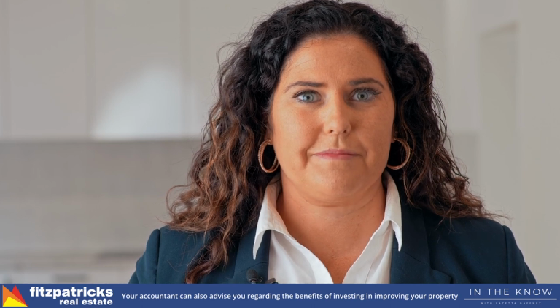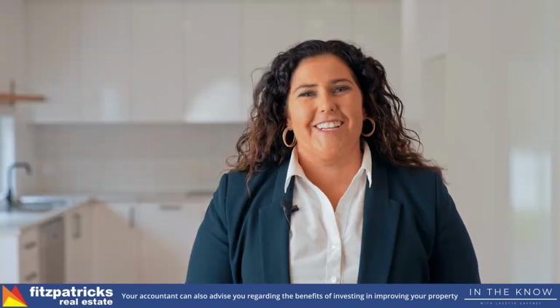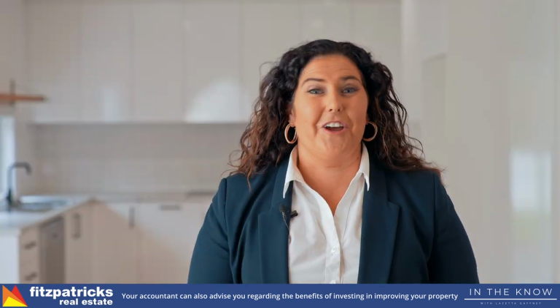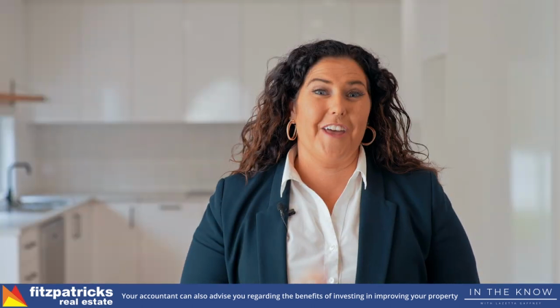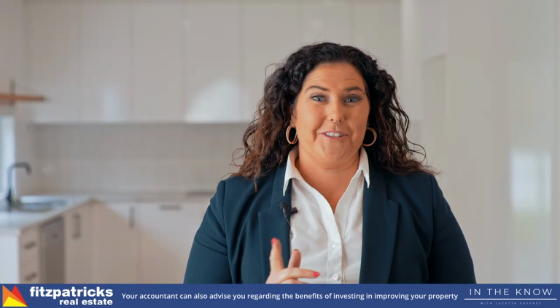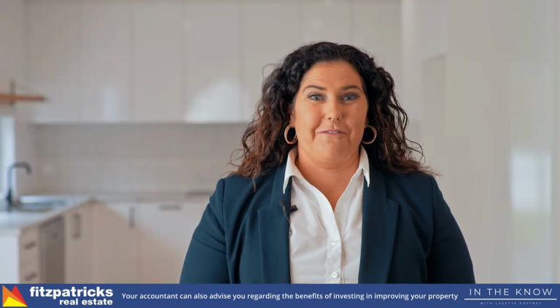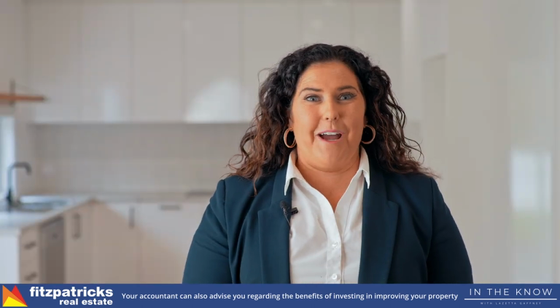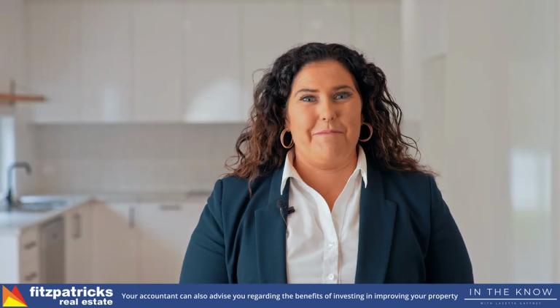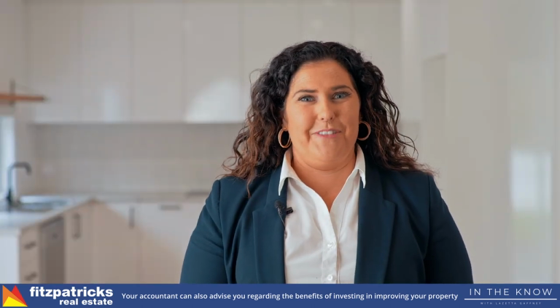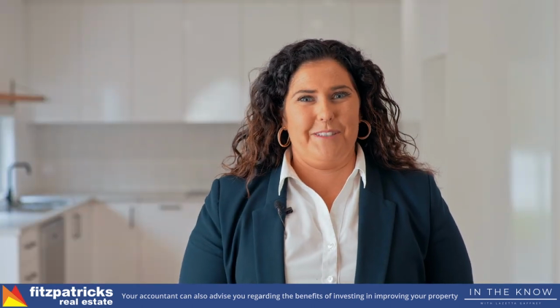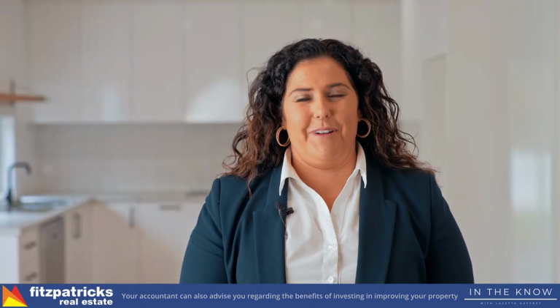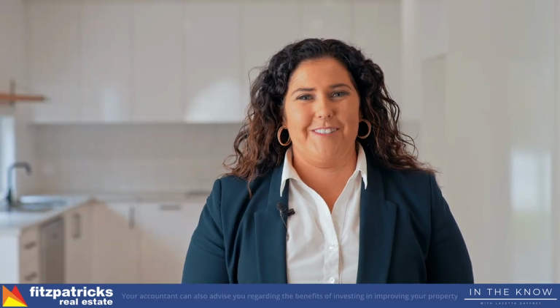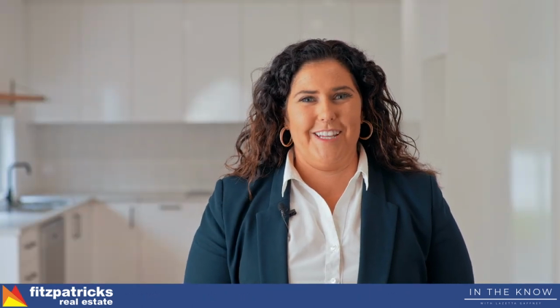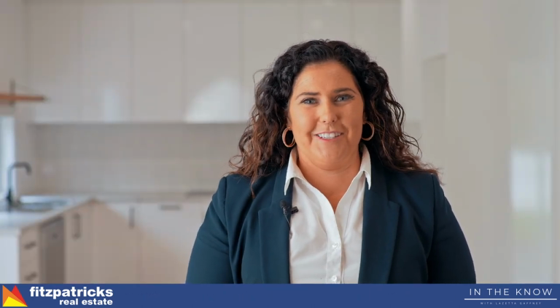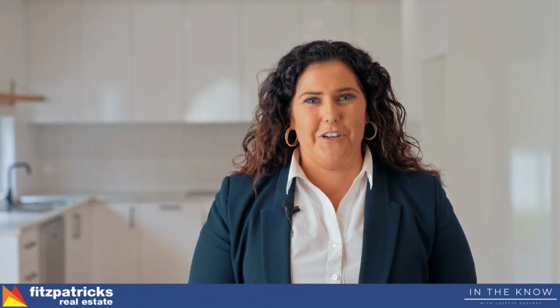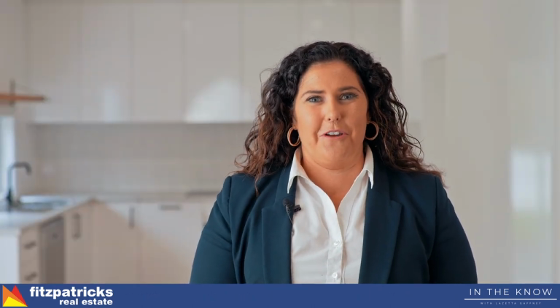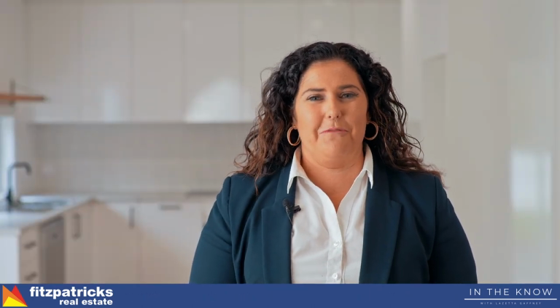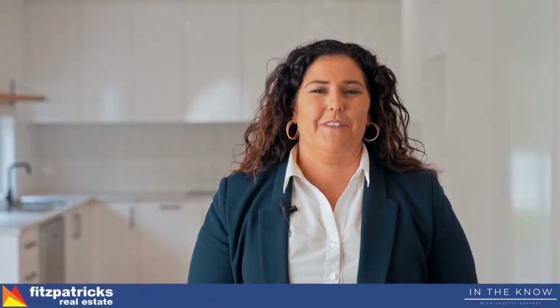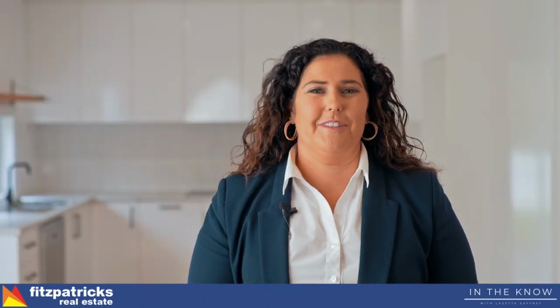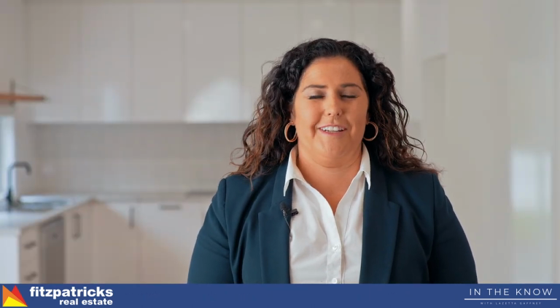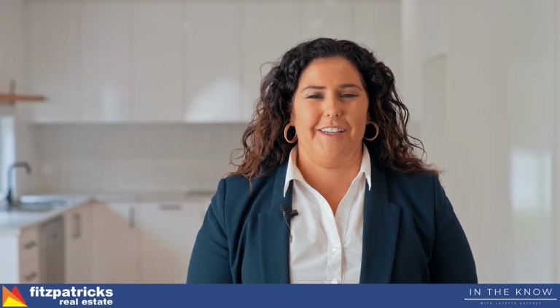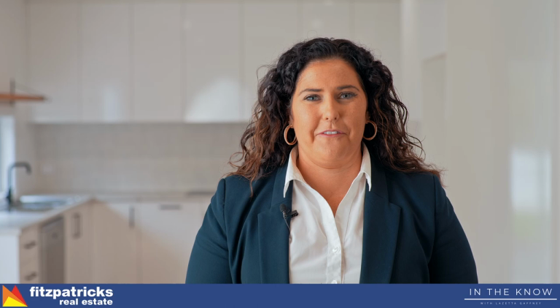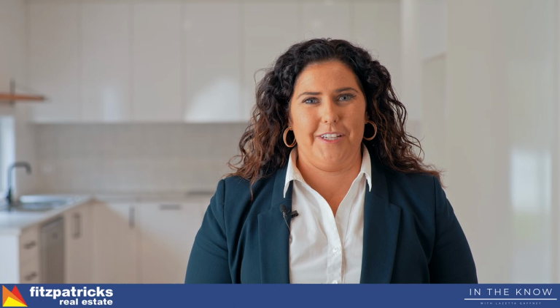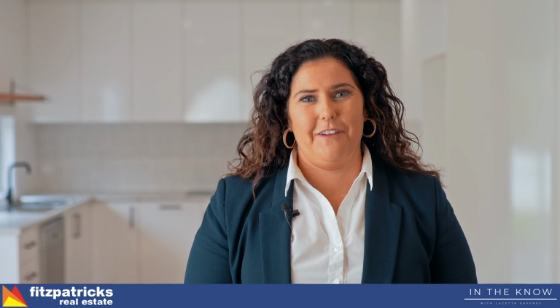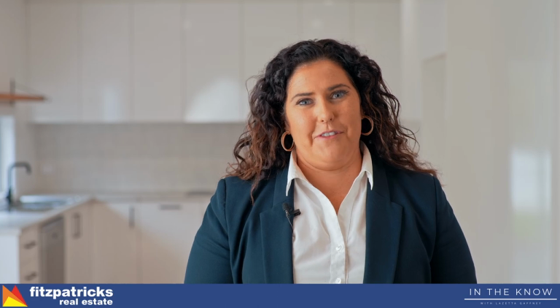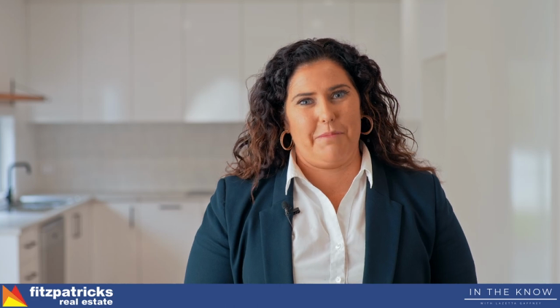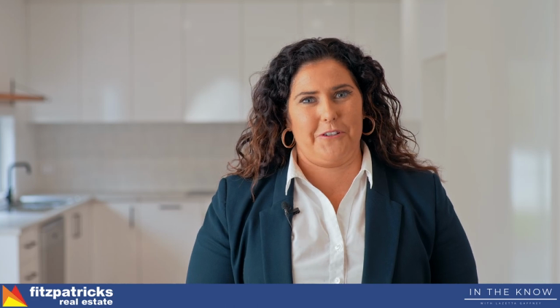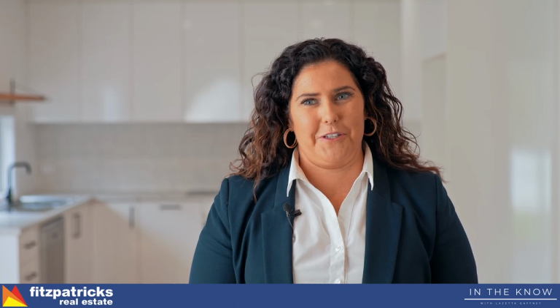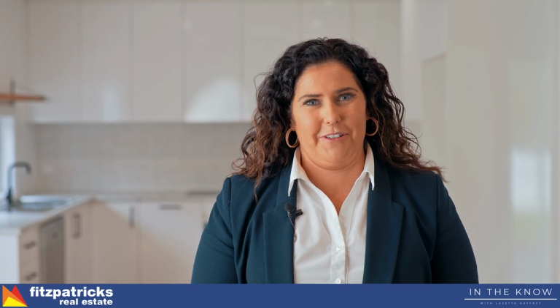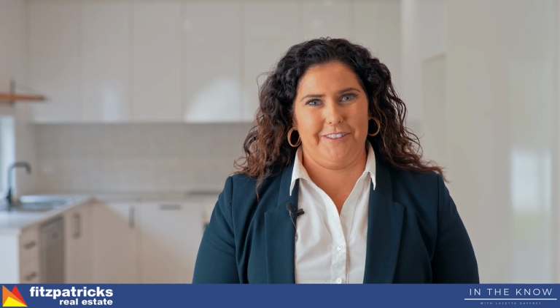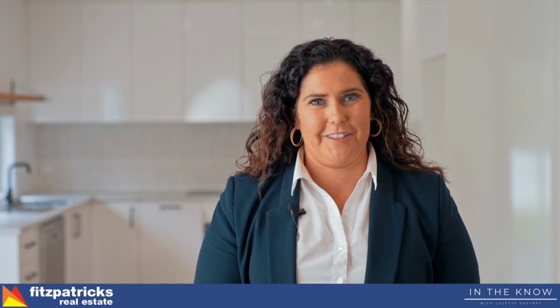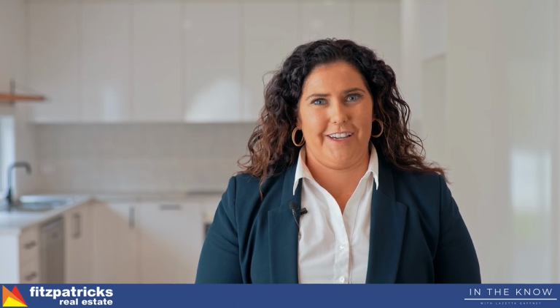That's the wrap of this month's In The Know with Lizetta Gaffney at Fitzpatrick's Real Estate.